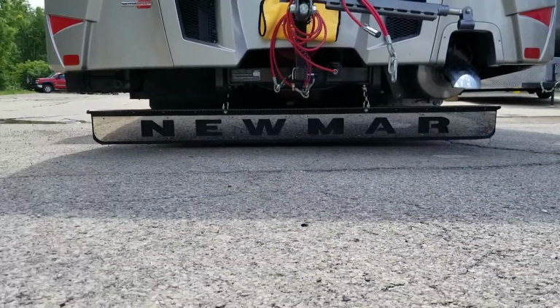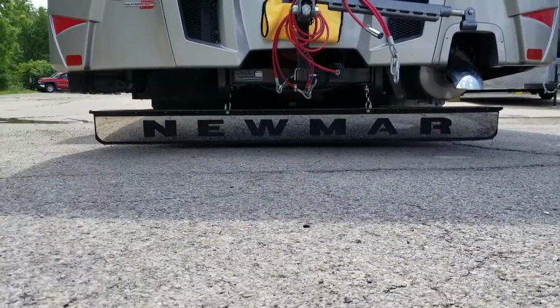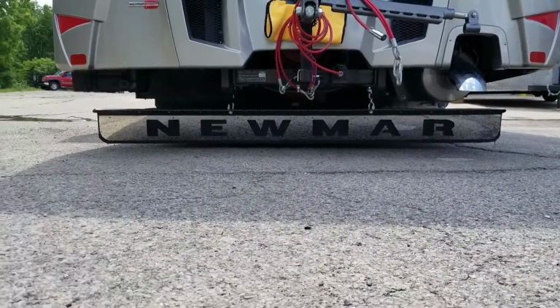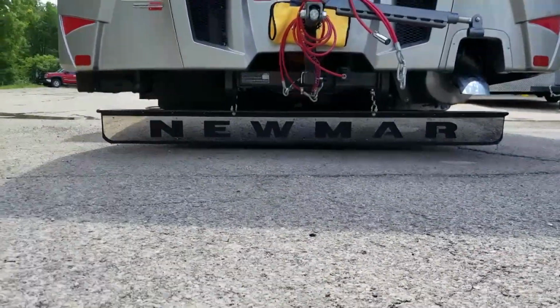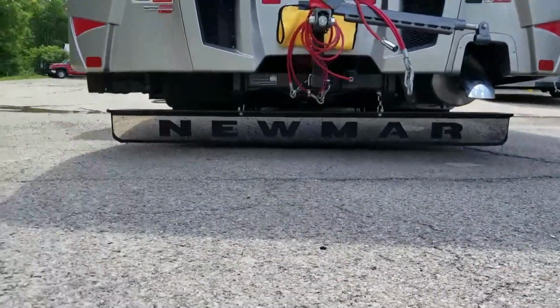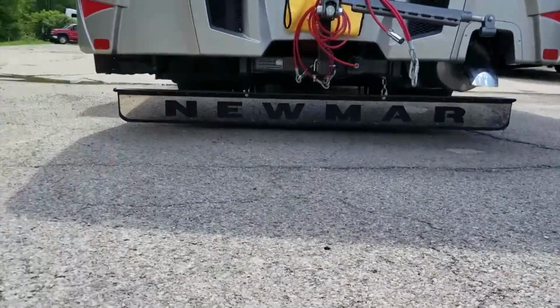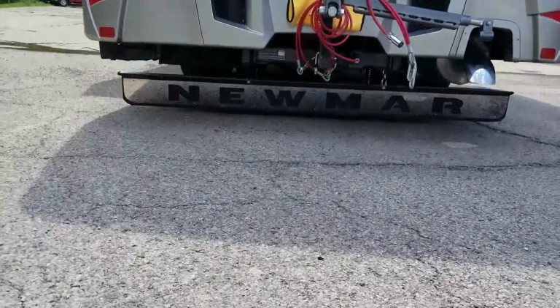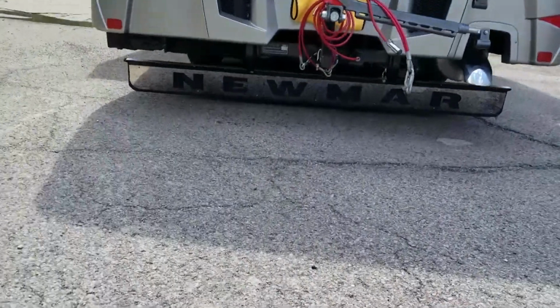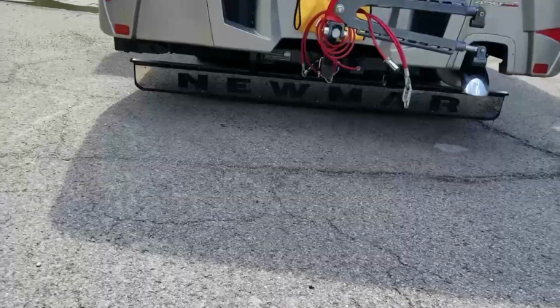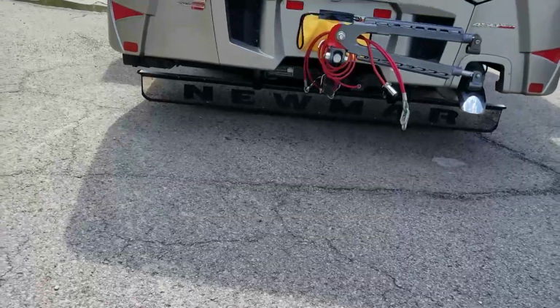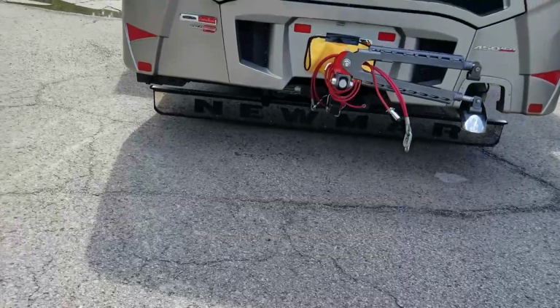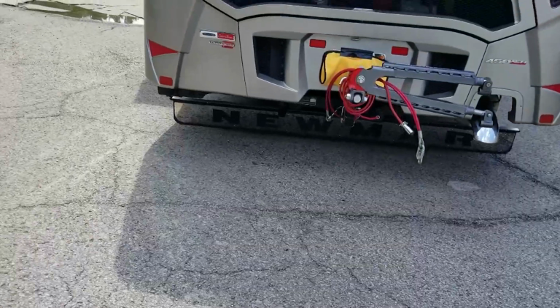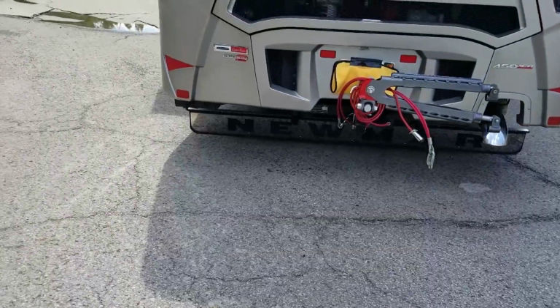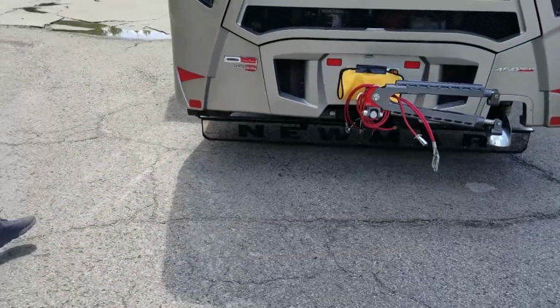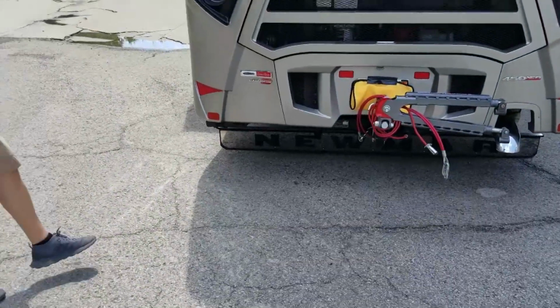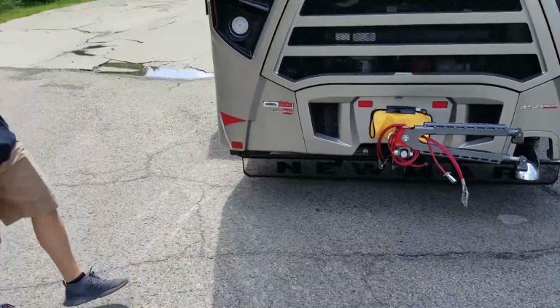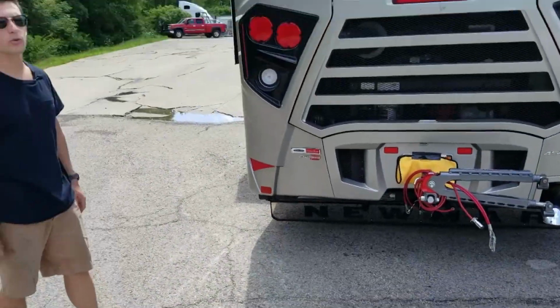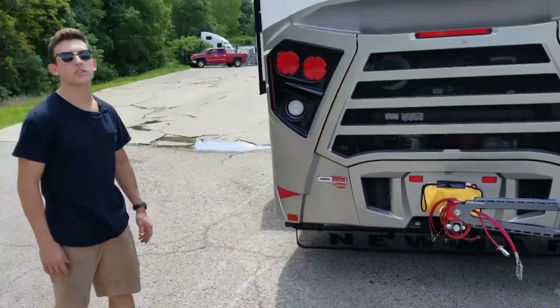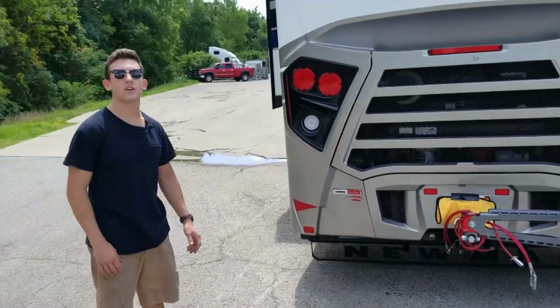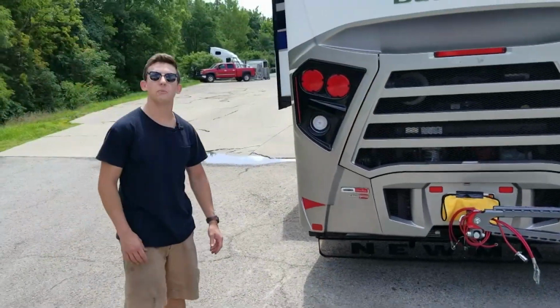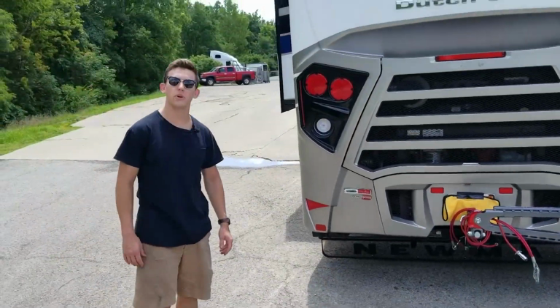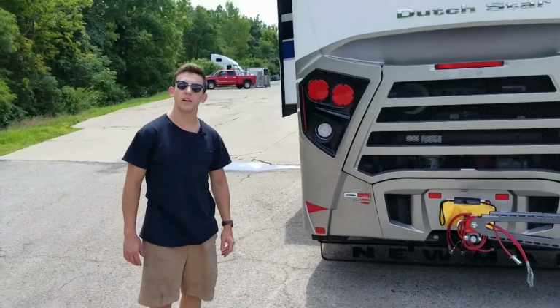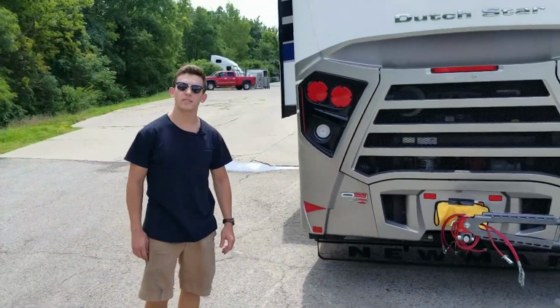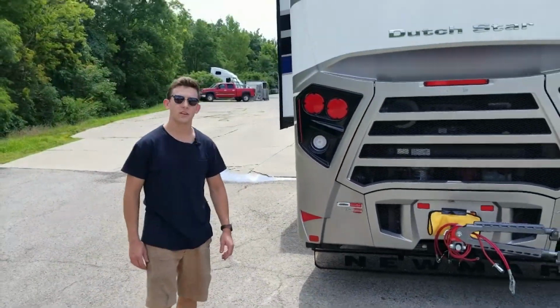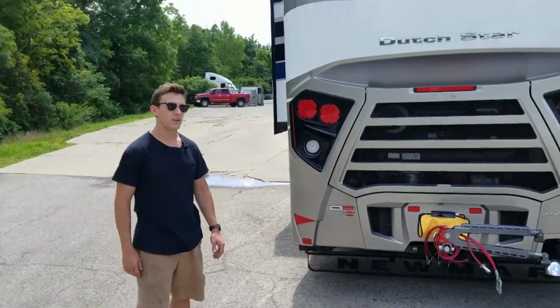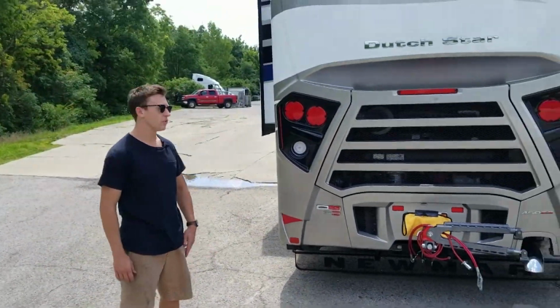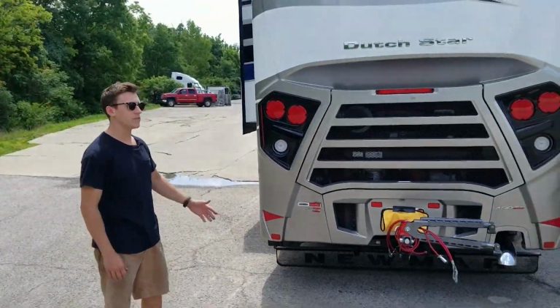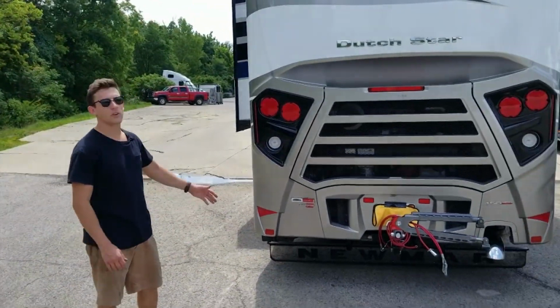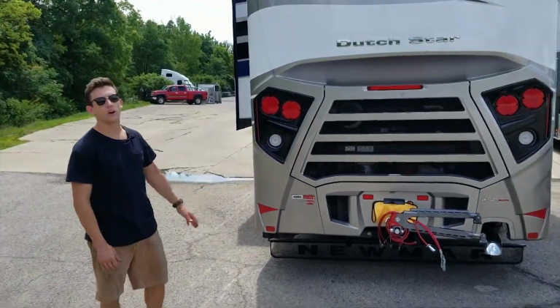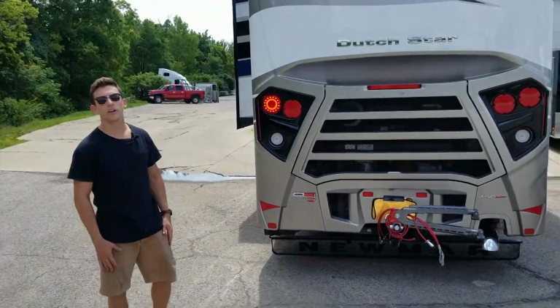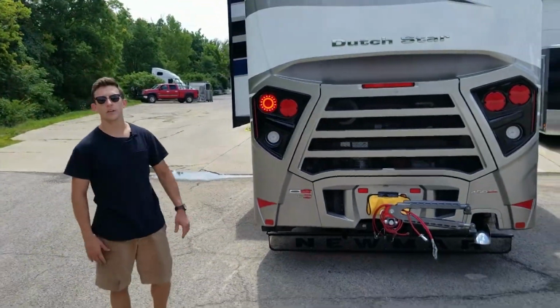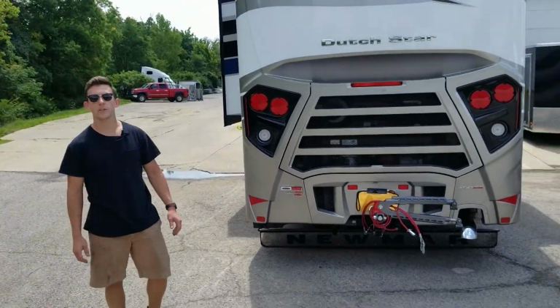Everything that you see here was done in-house in Florence, Kentucky at Boogie Lights. You can give us a call and get lit up today.